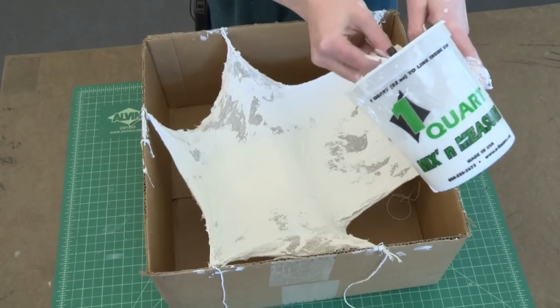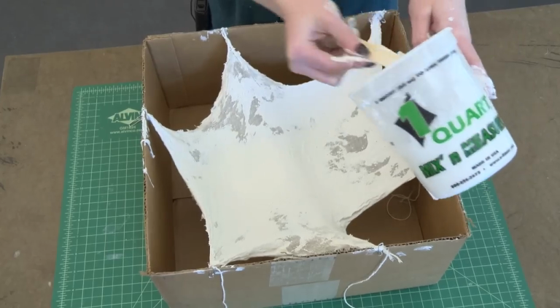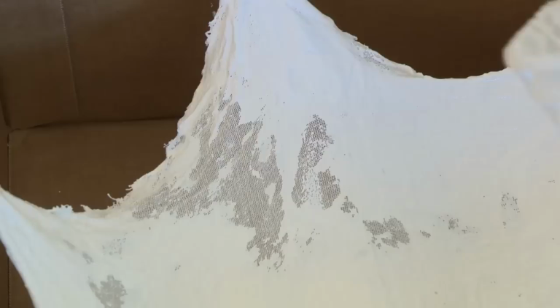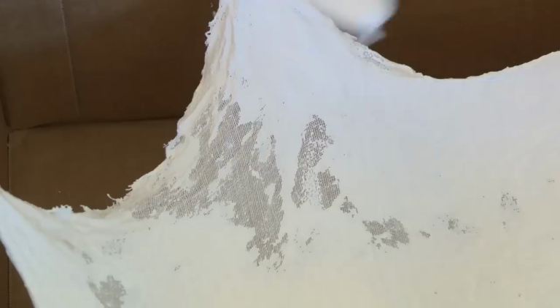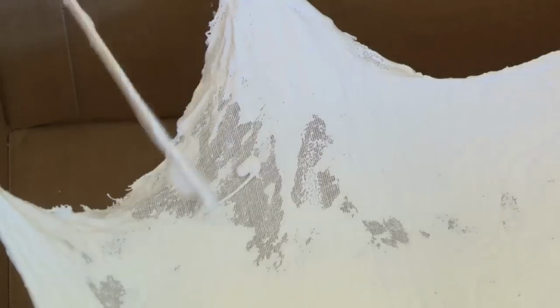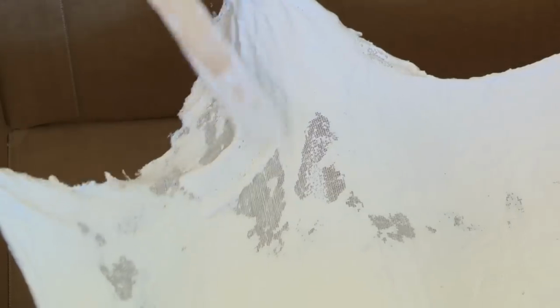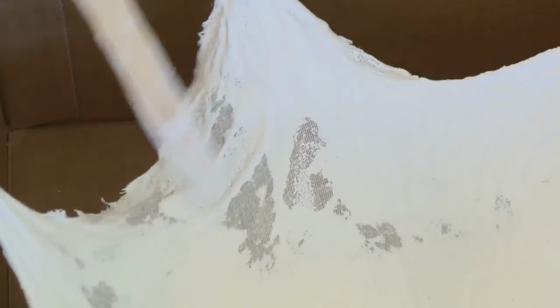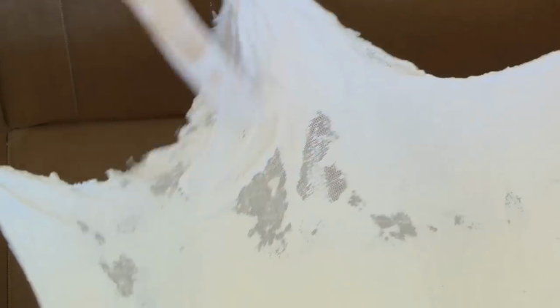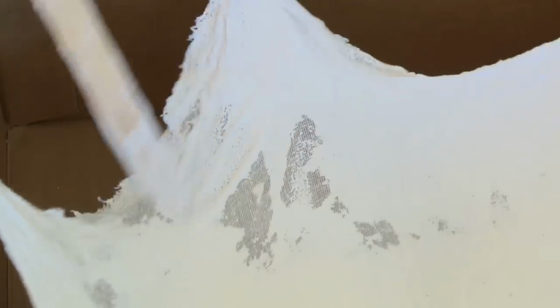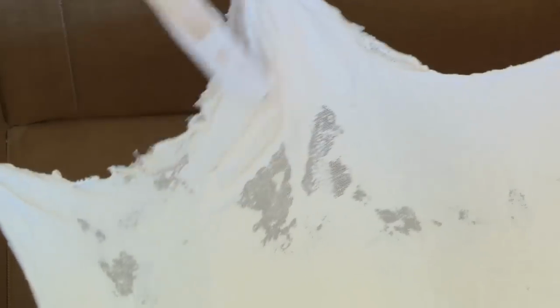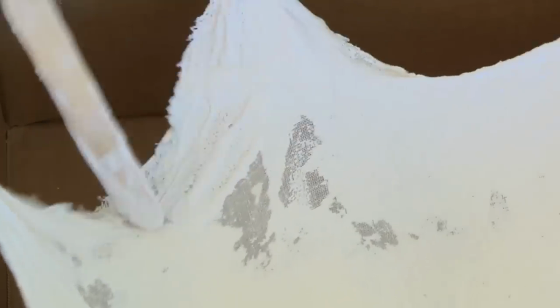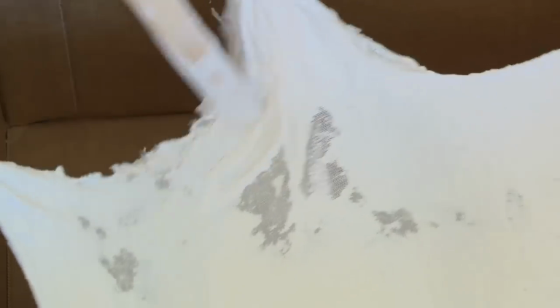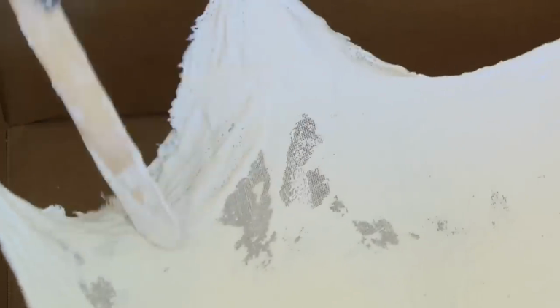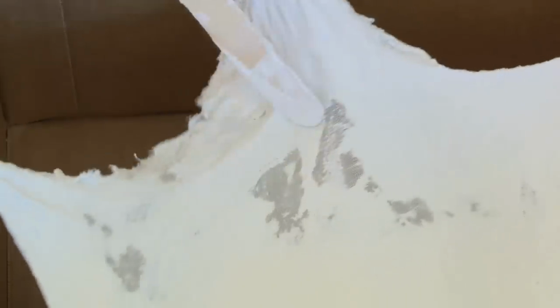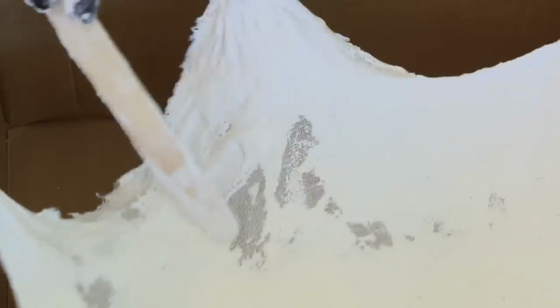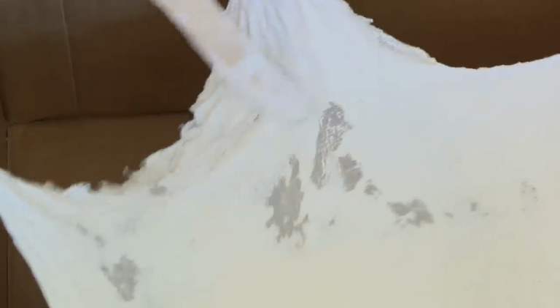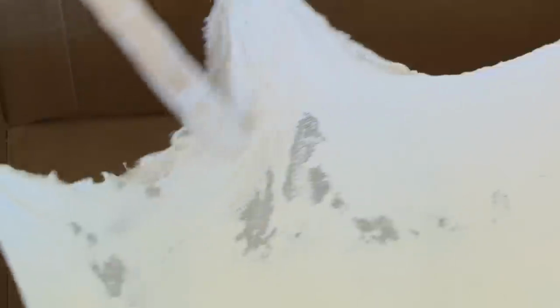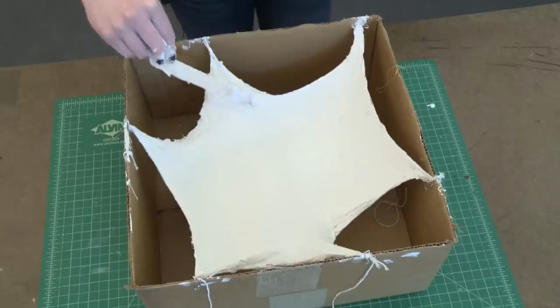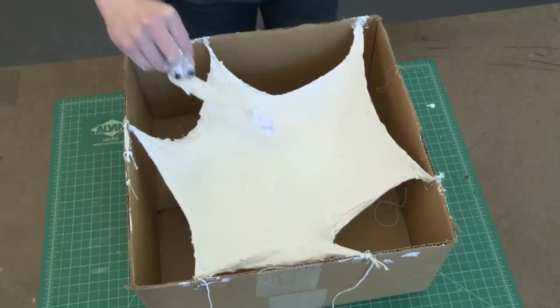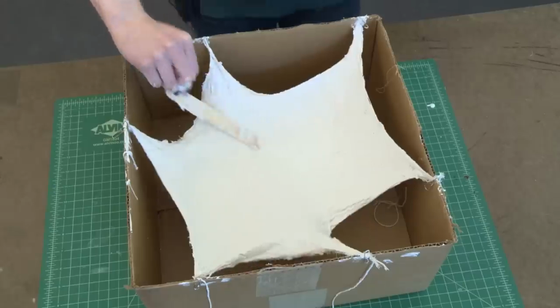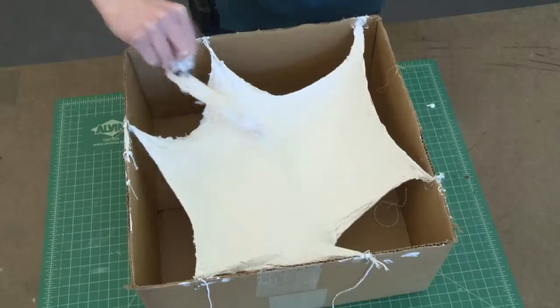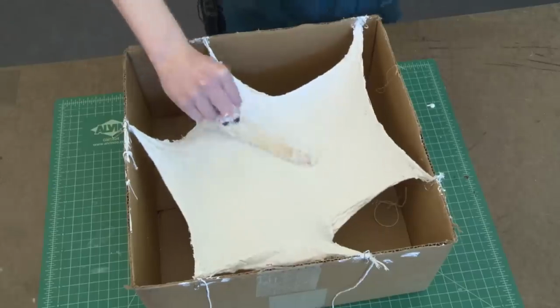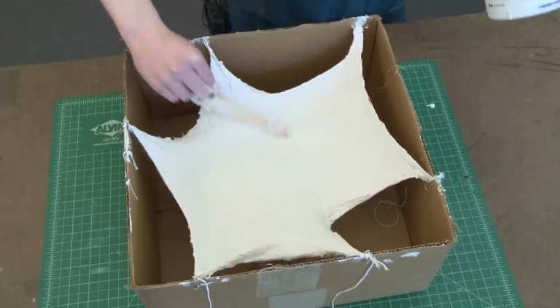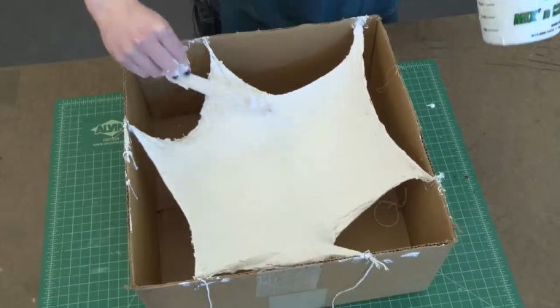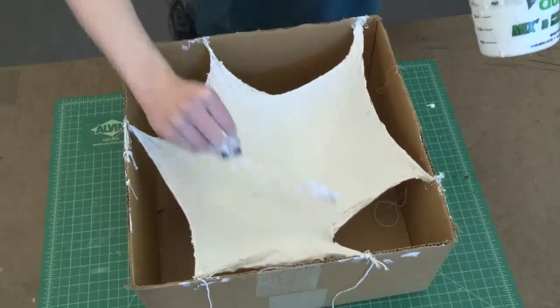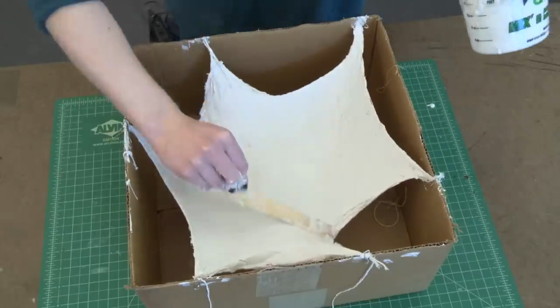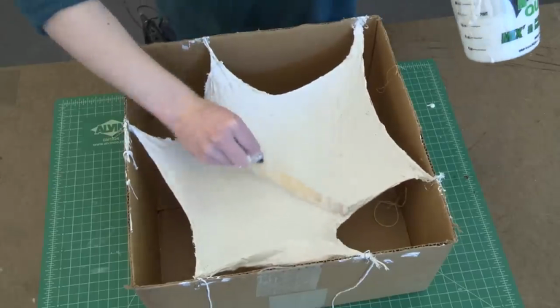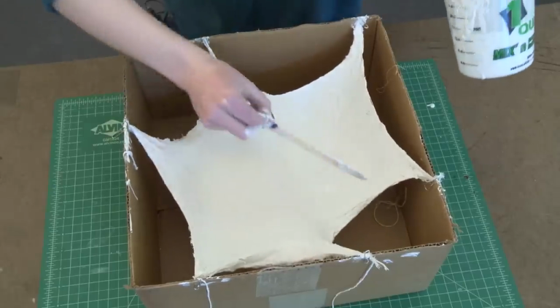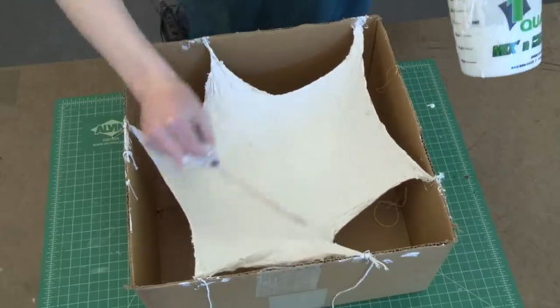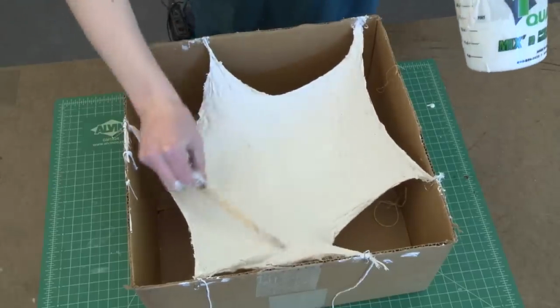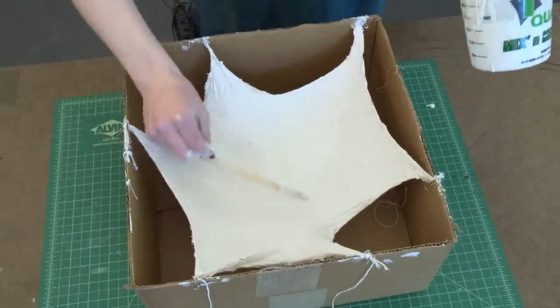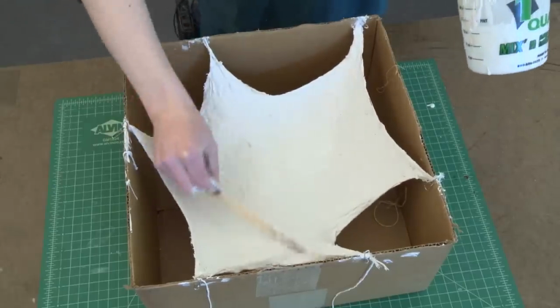Once you have your form completely covered and hung up in your box, you can leave it for about an hour until it's completely dry.